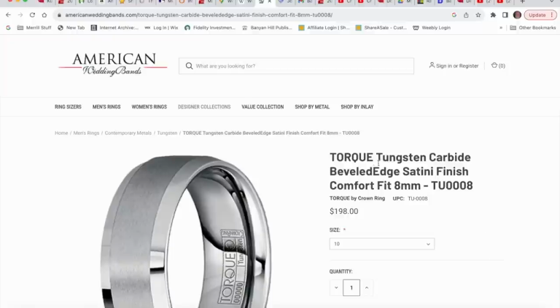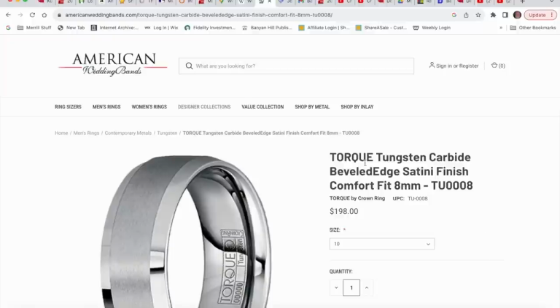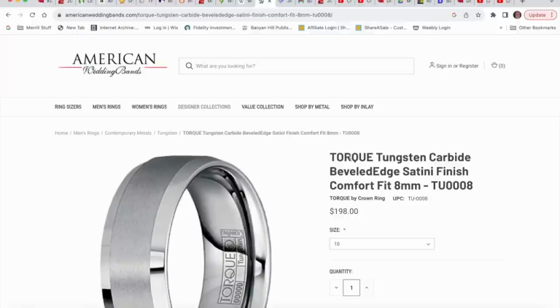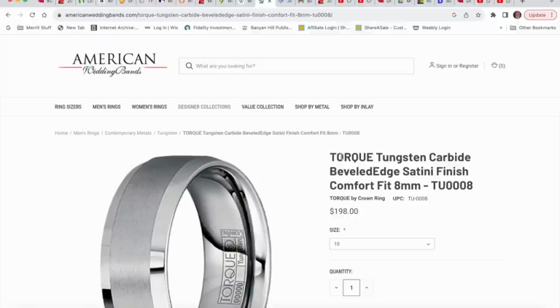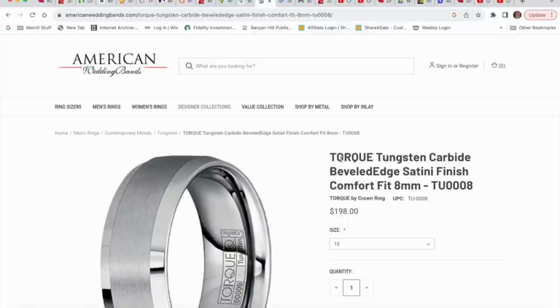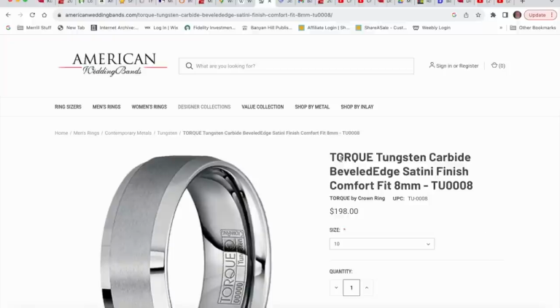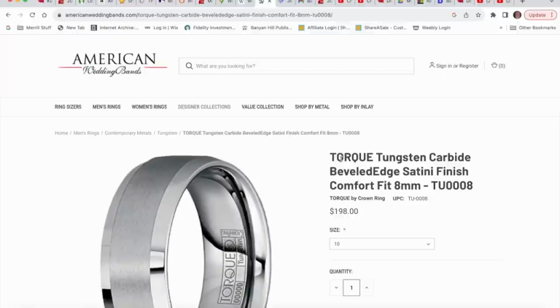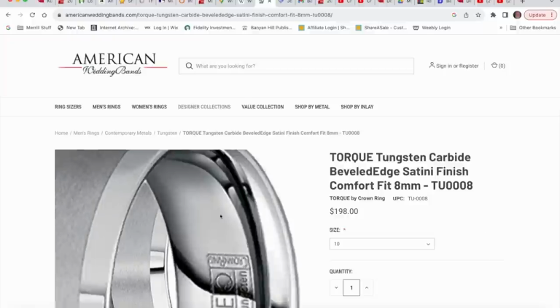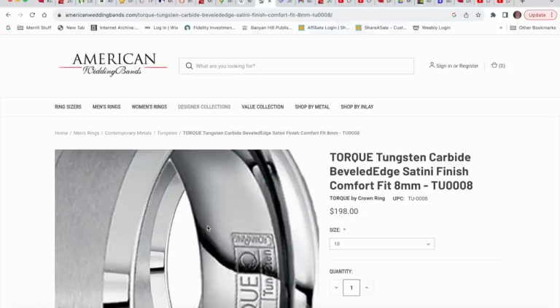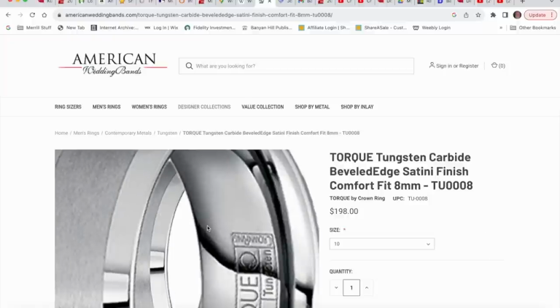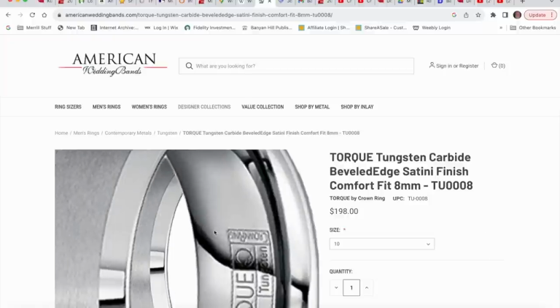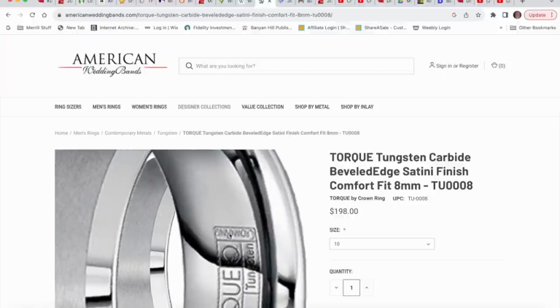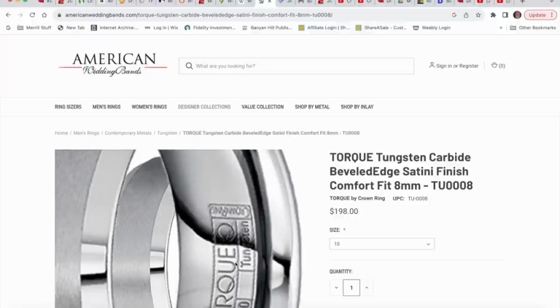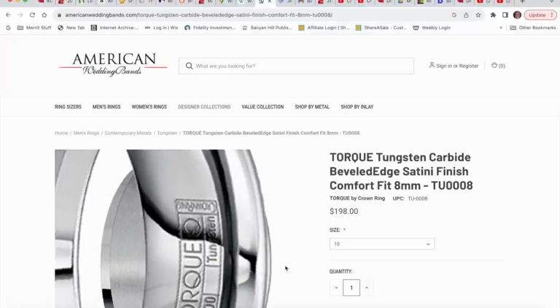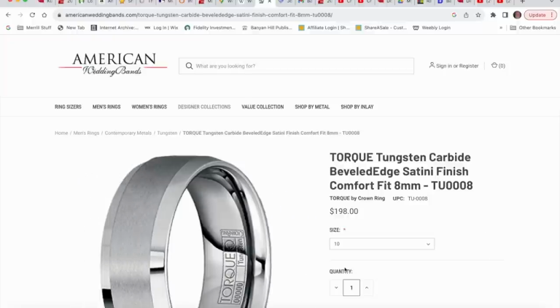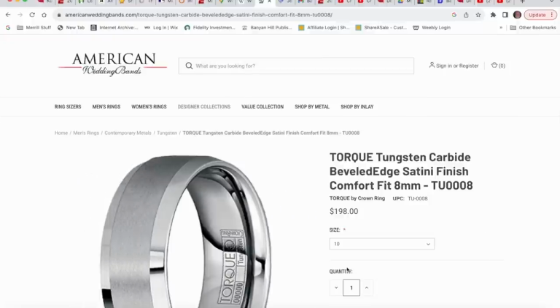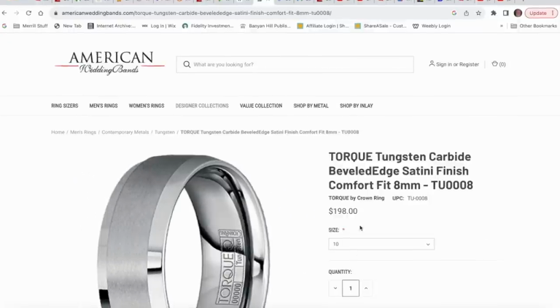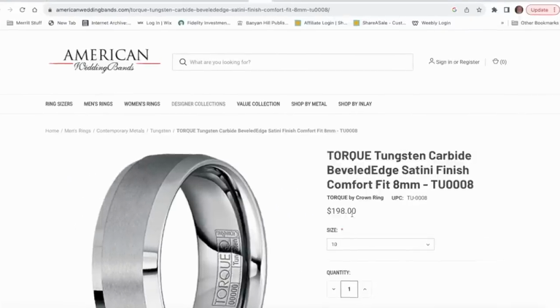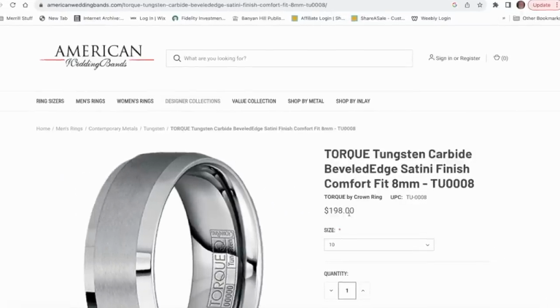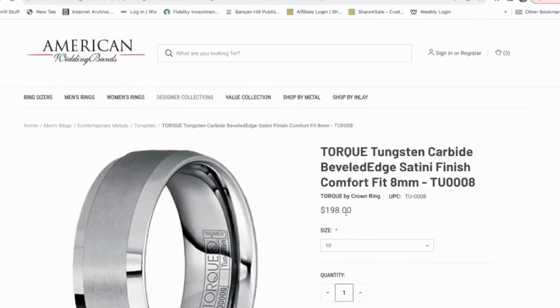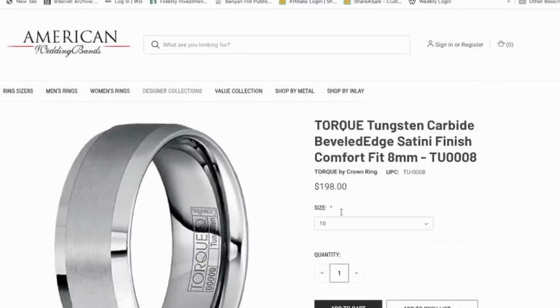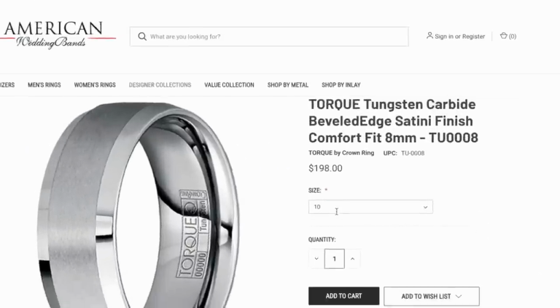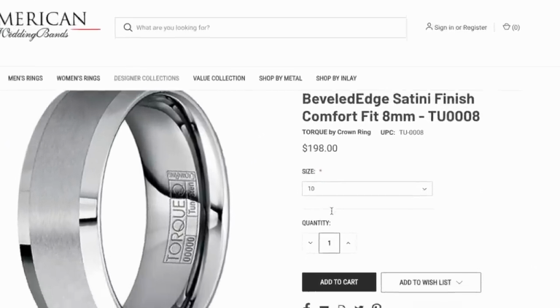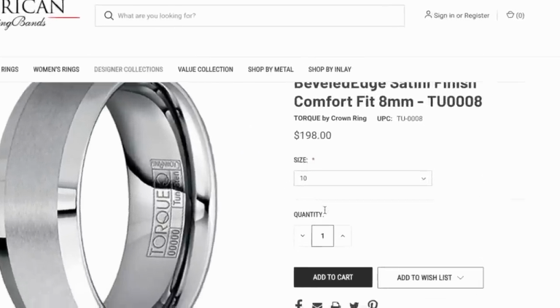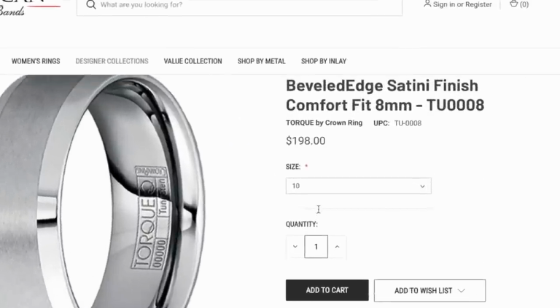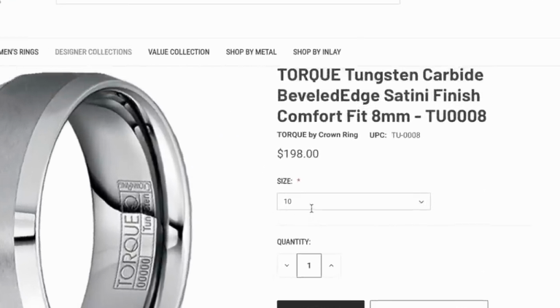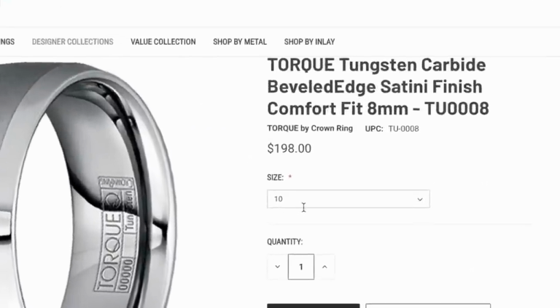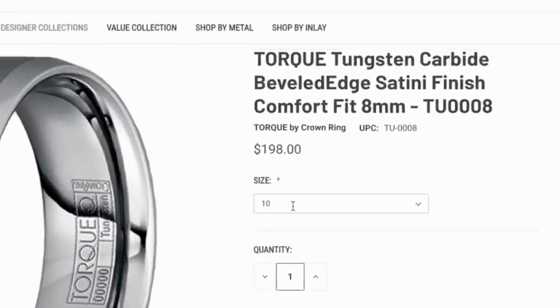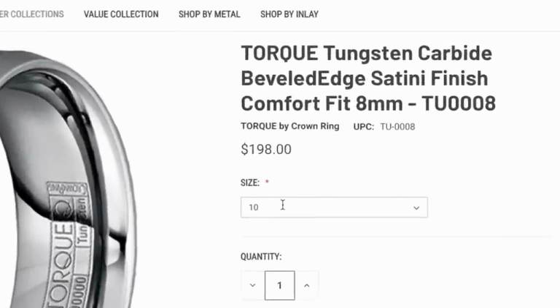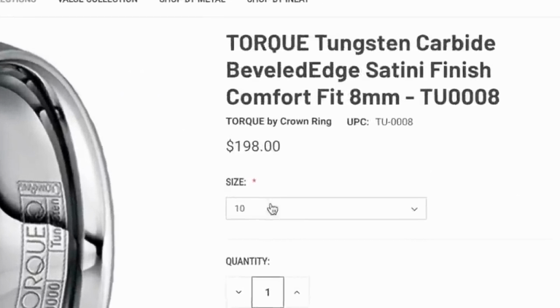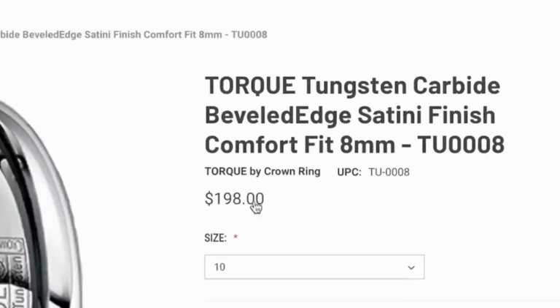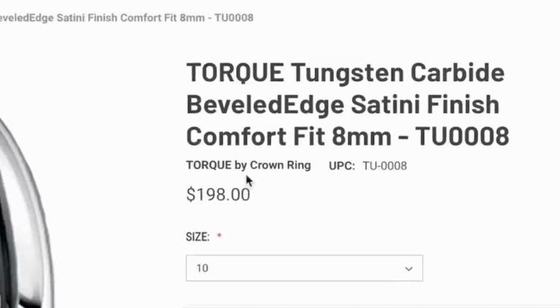Once I saw 'Torque,' I was able to match it — this is a $200 ring.